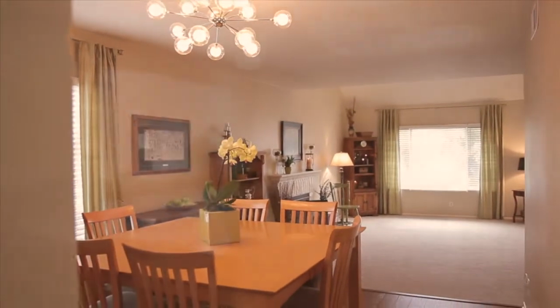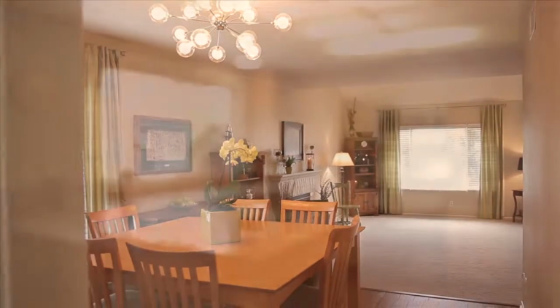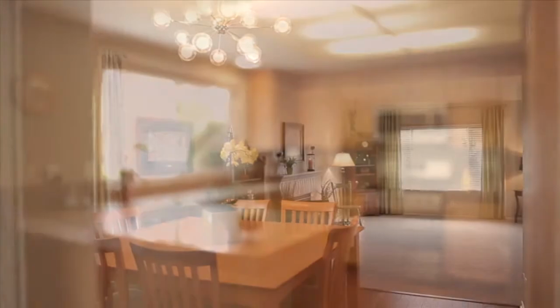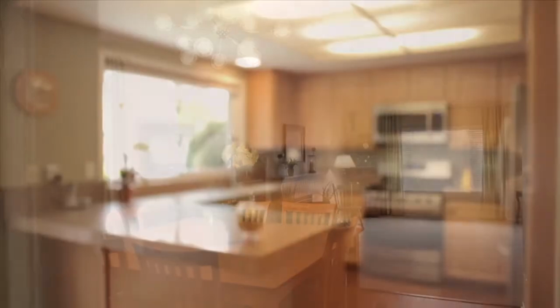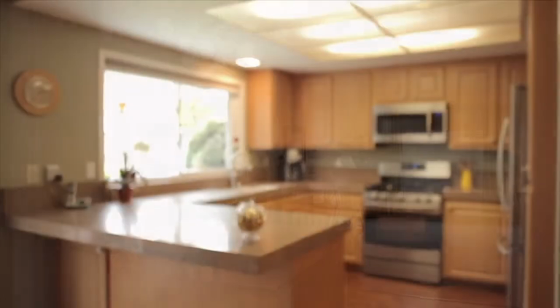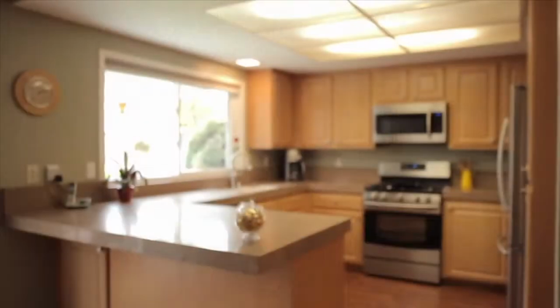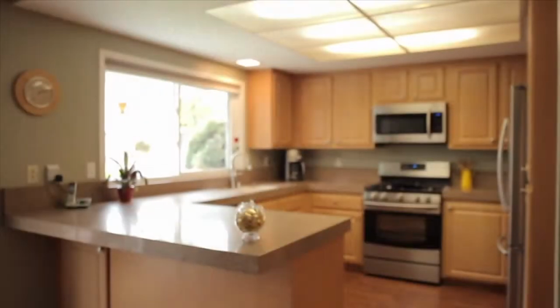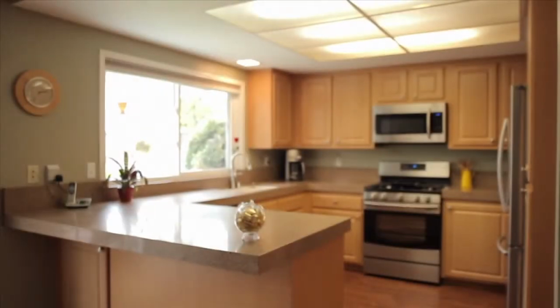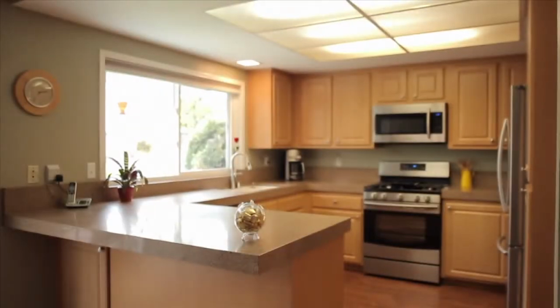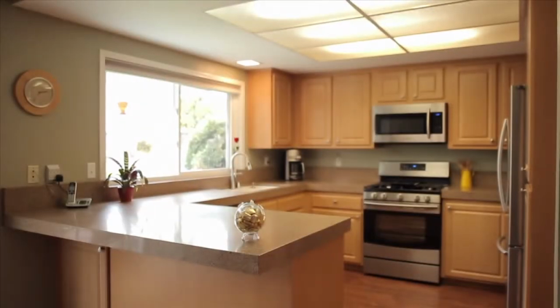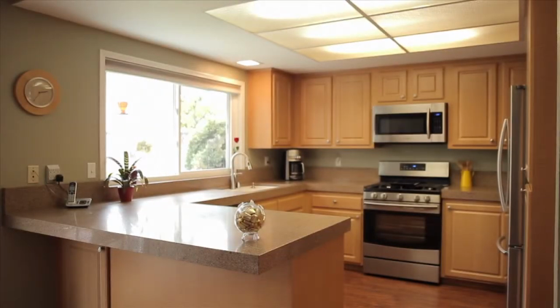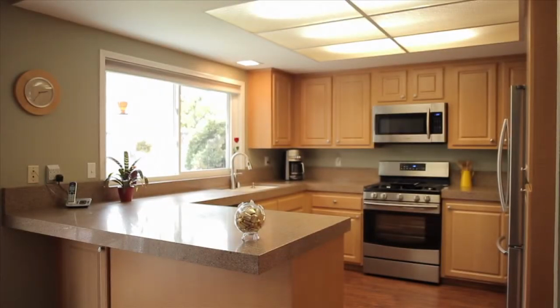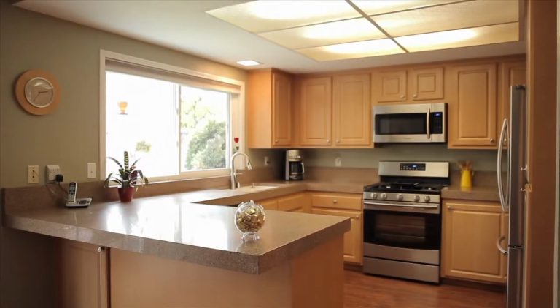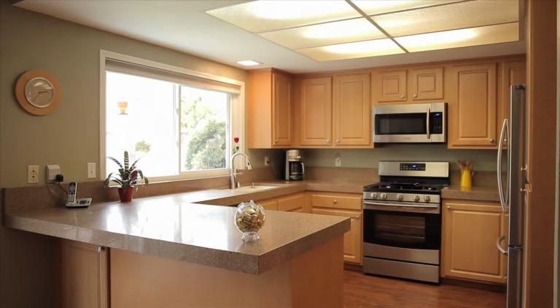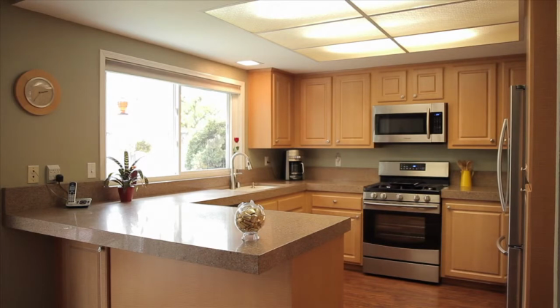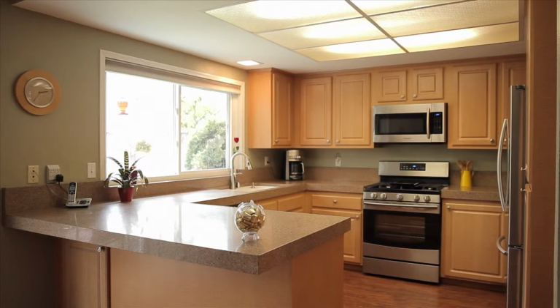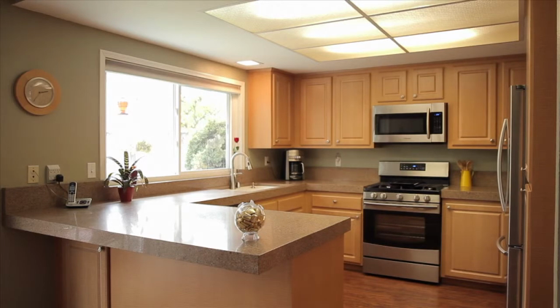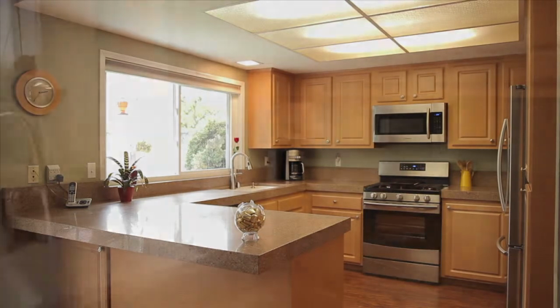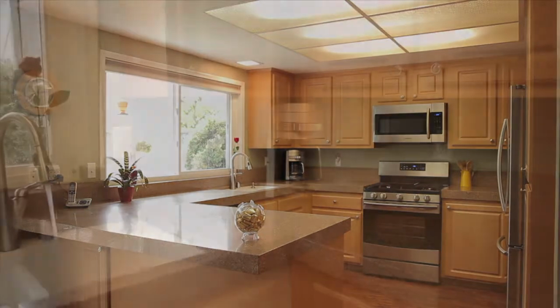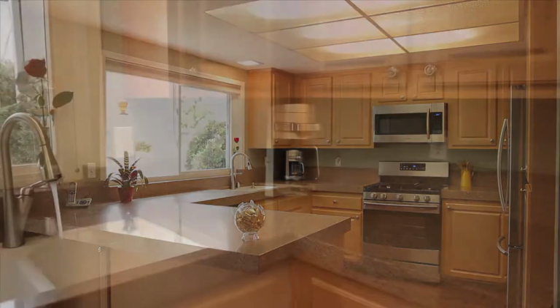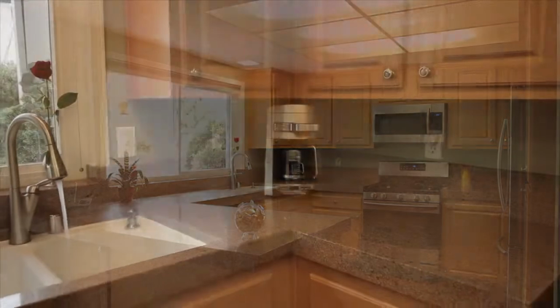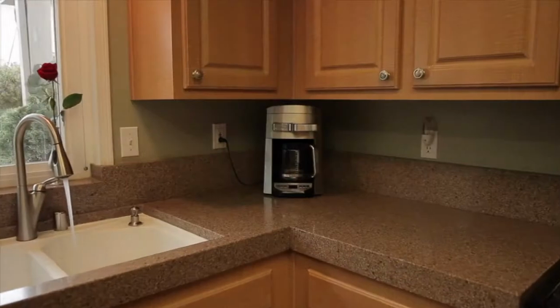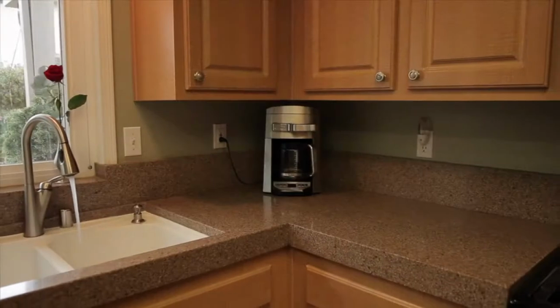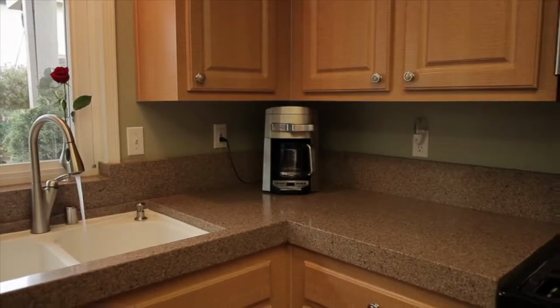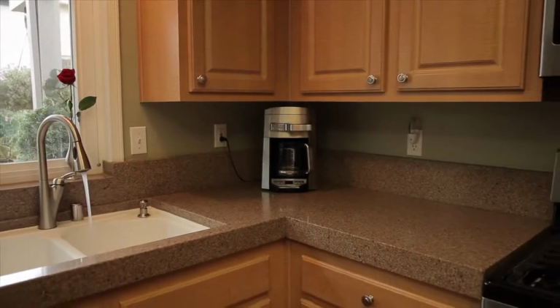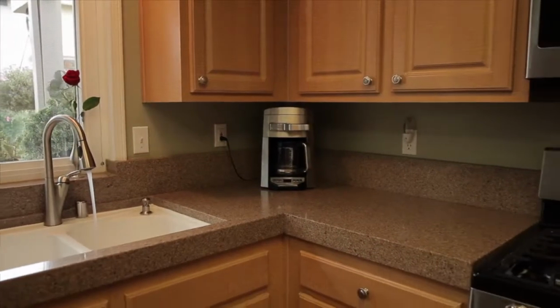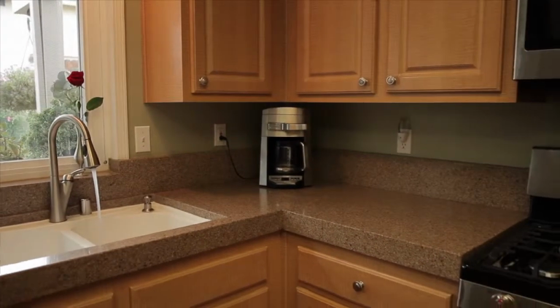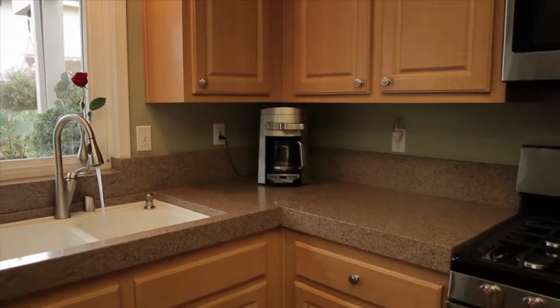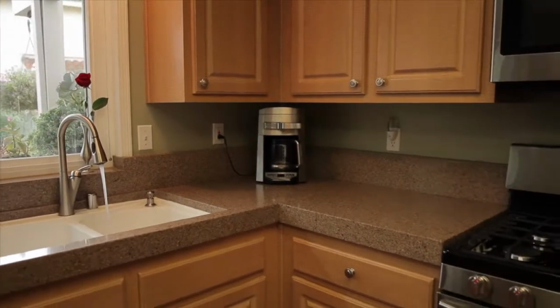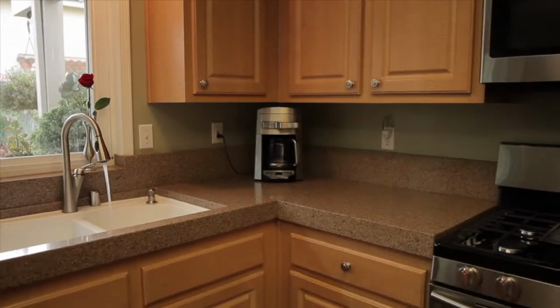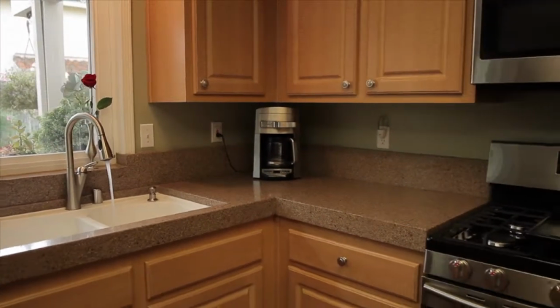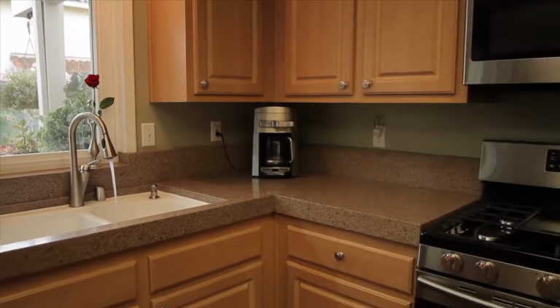The upgraded windows and counters make the kitchen an inviting space to prepare meals for family and friends.